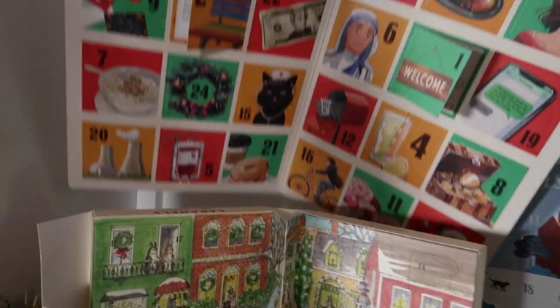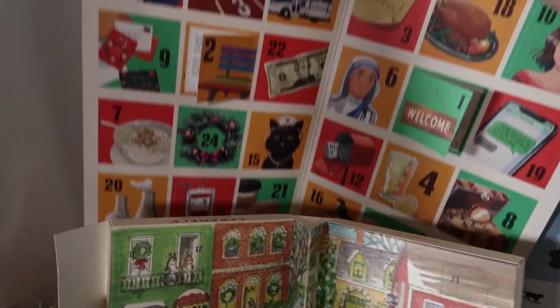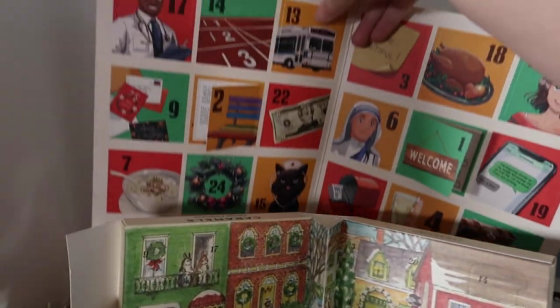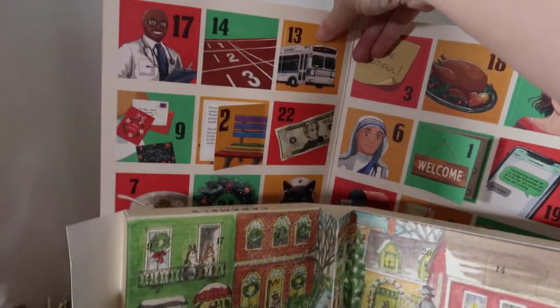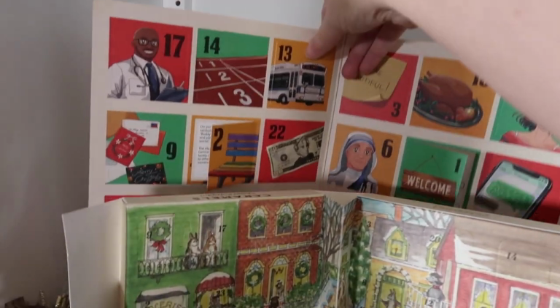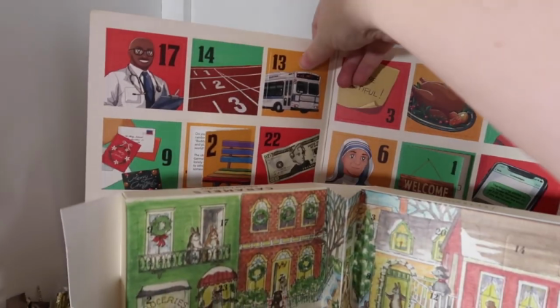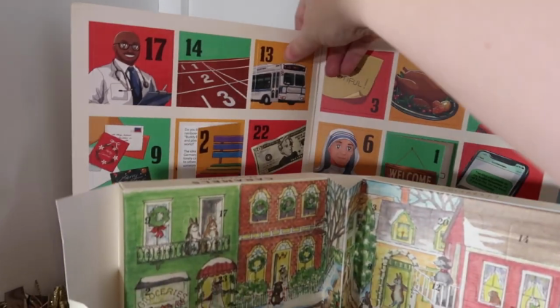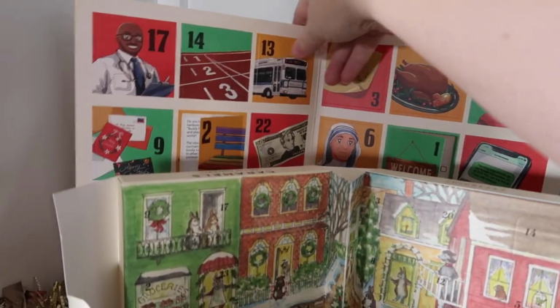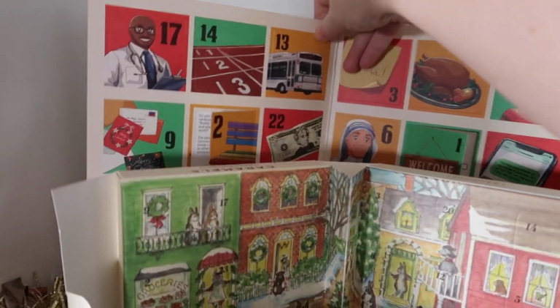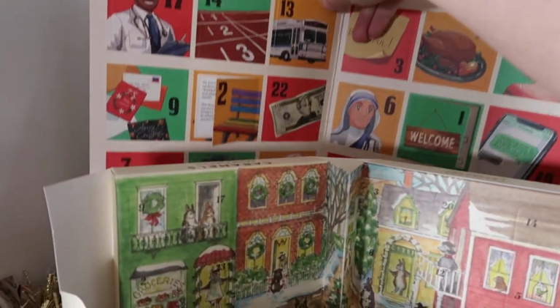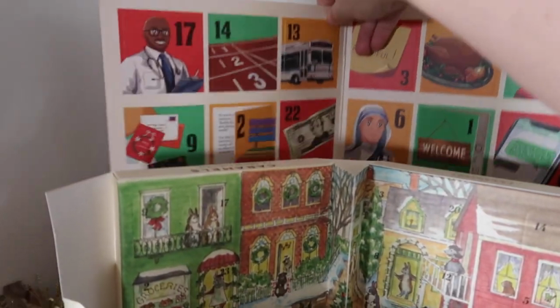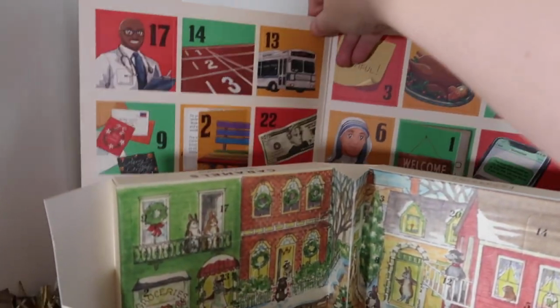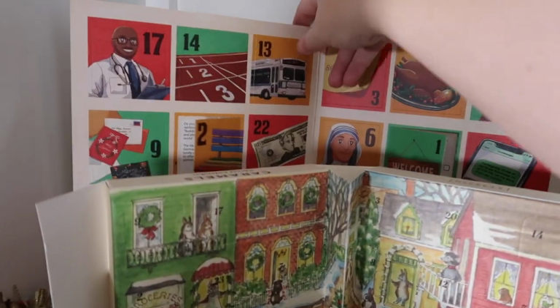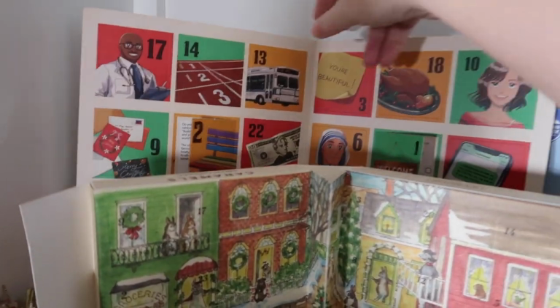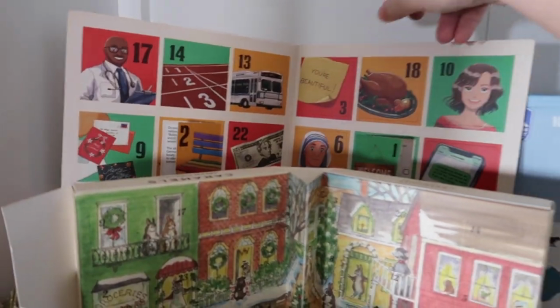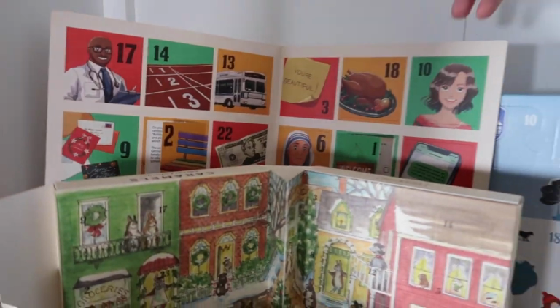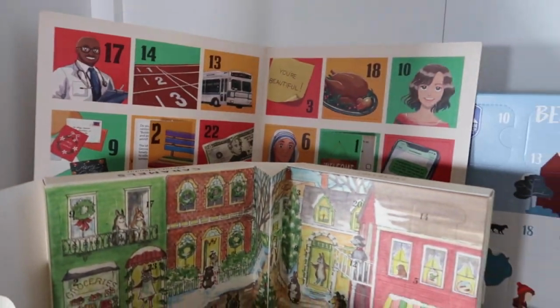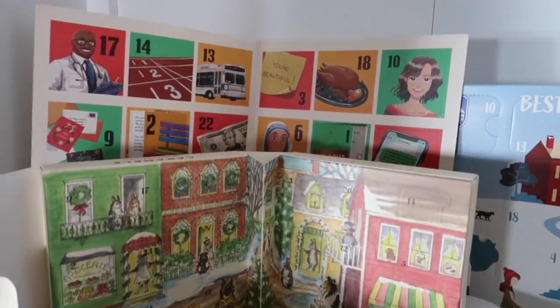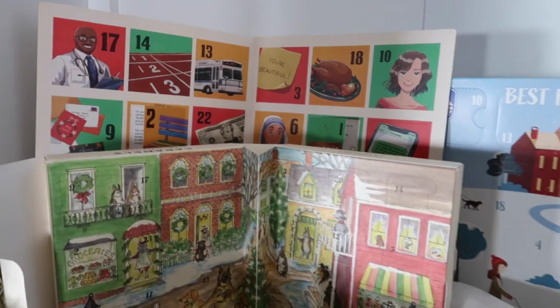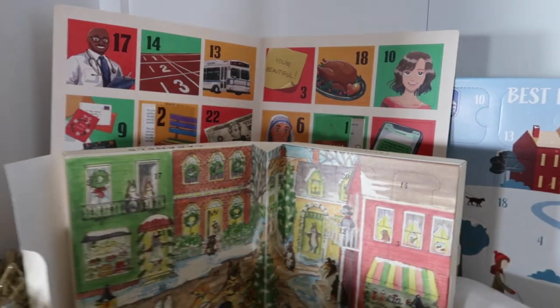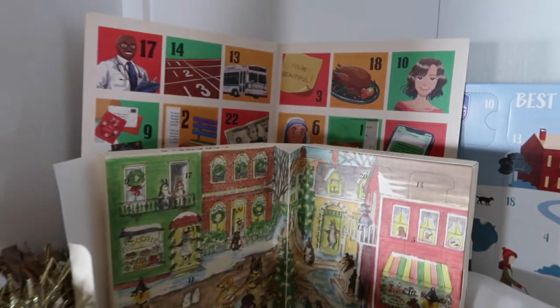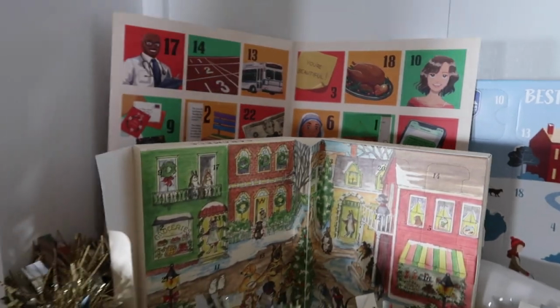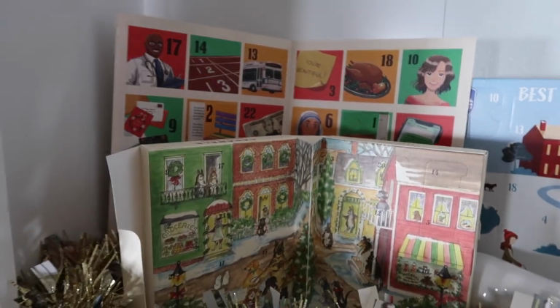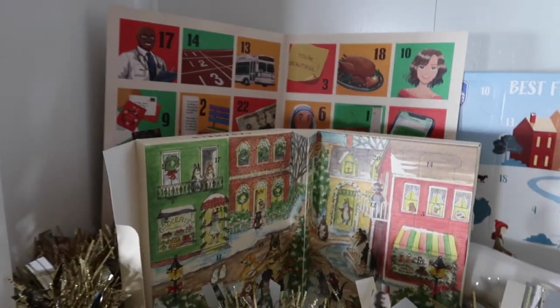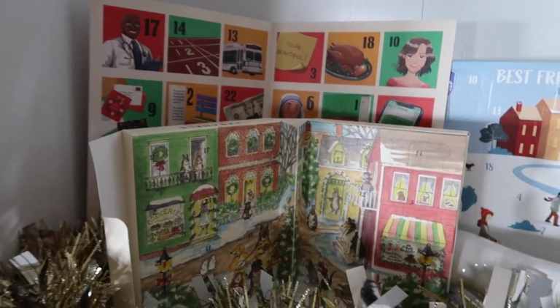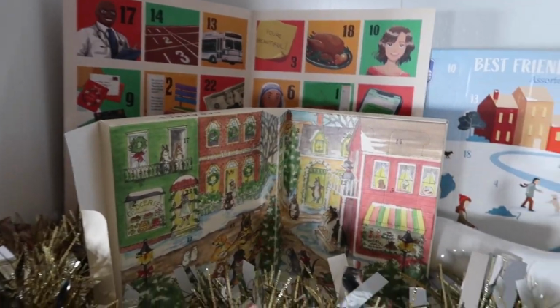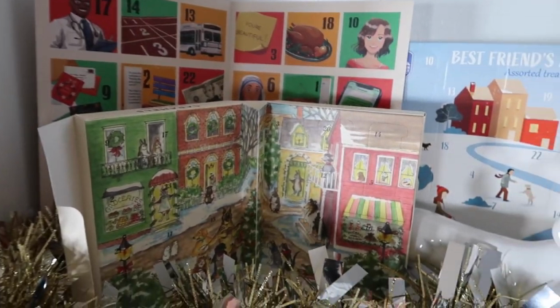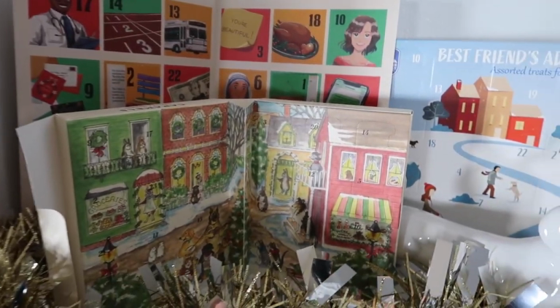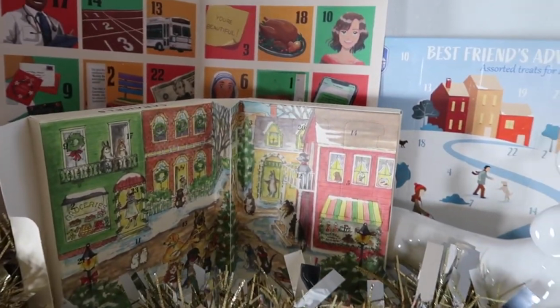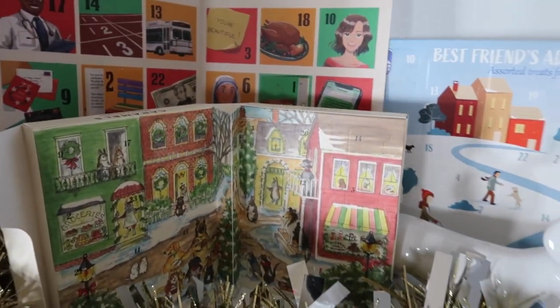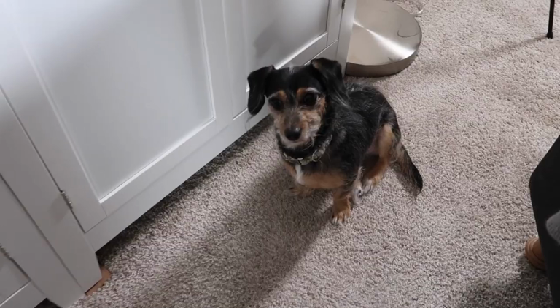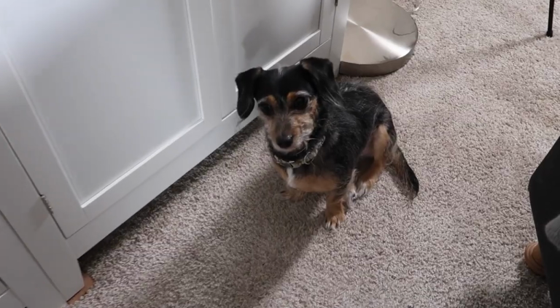I love that idea and I think, besides the whiskey calendar, this might be my favorite calendar this year.